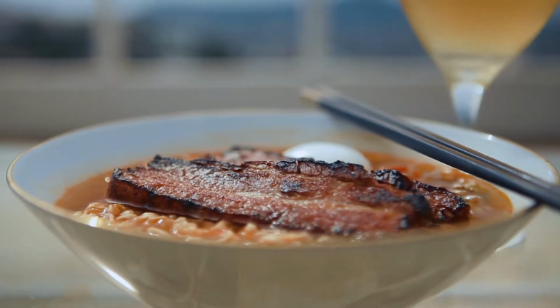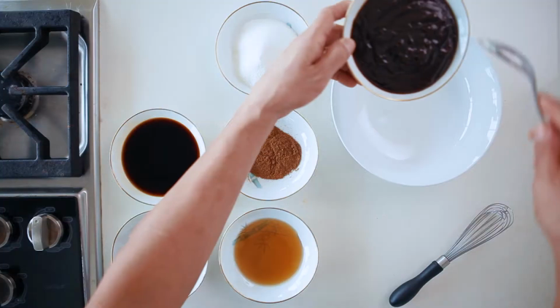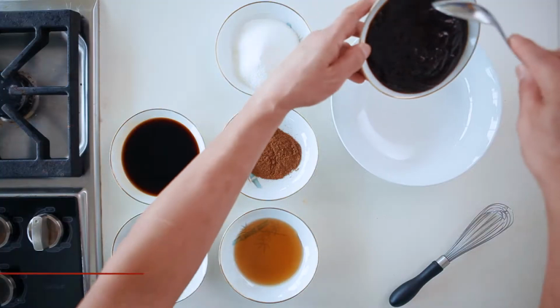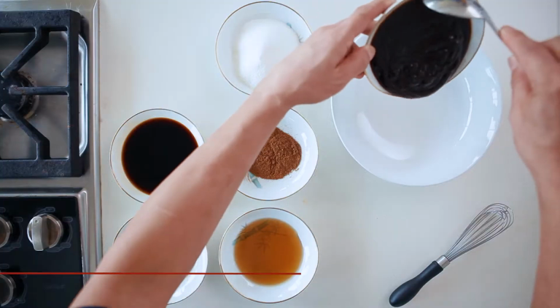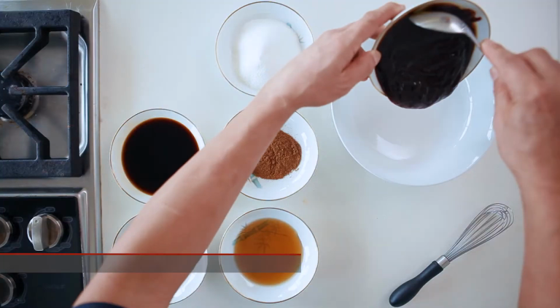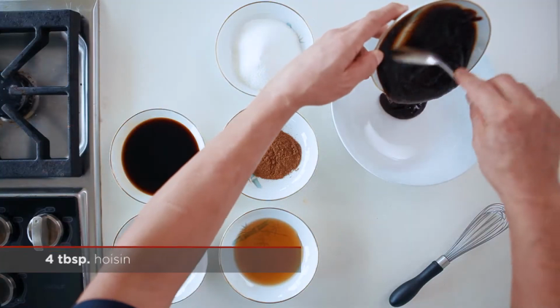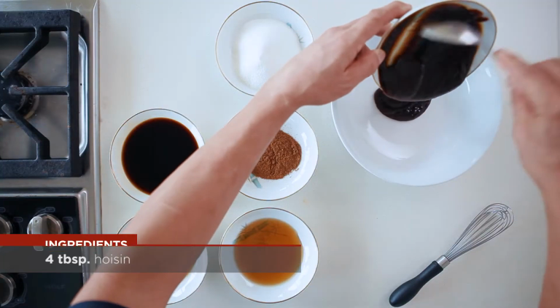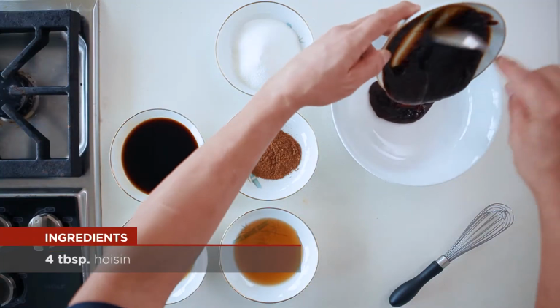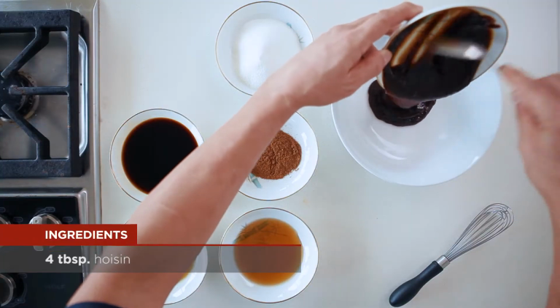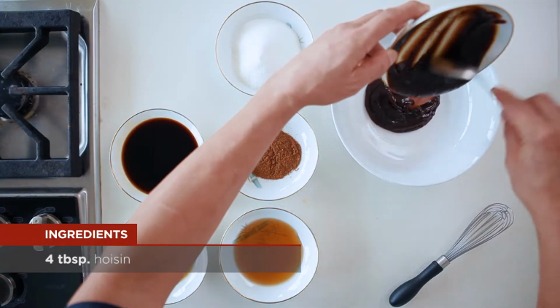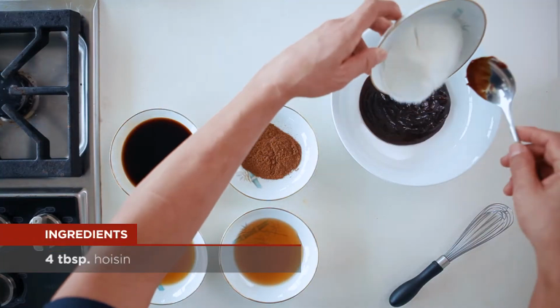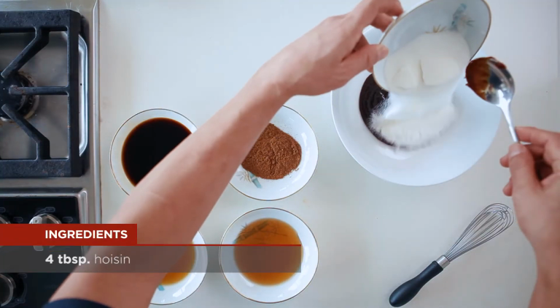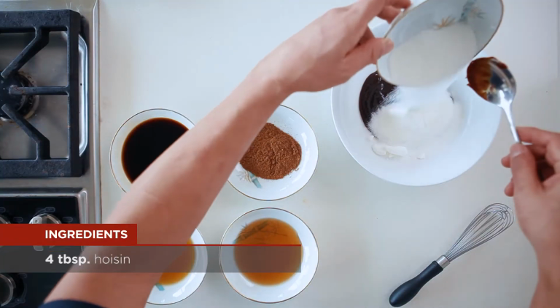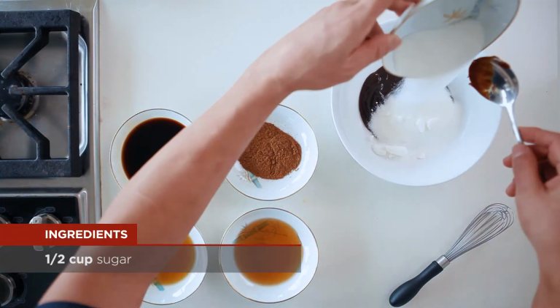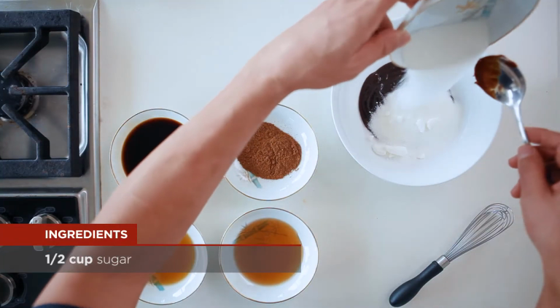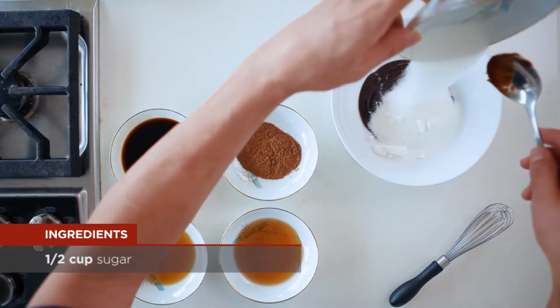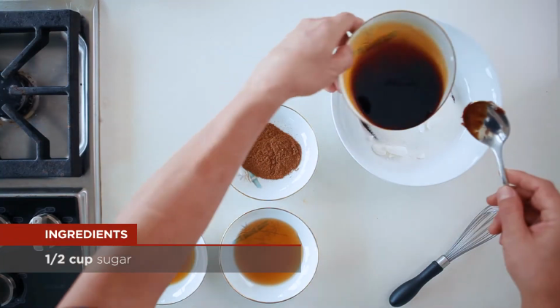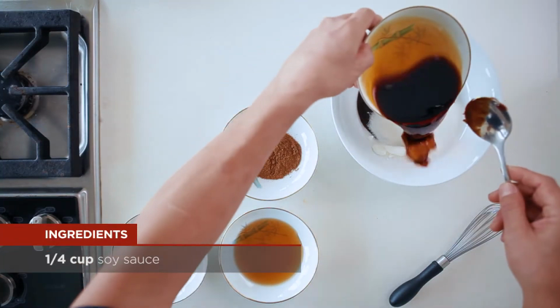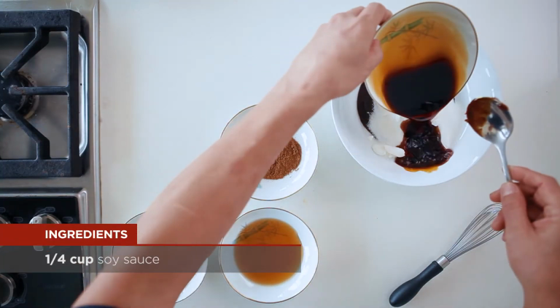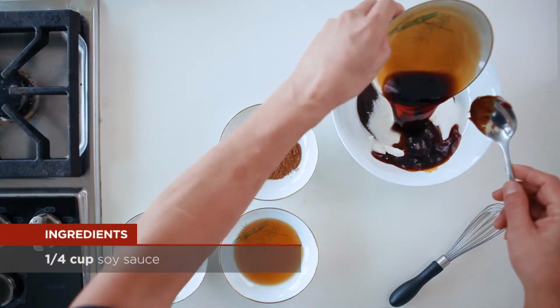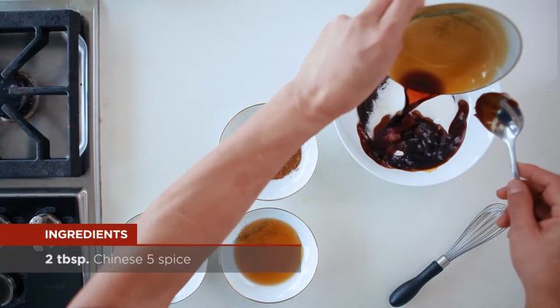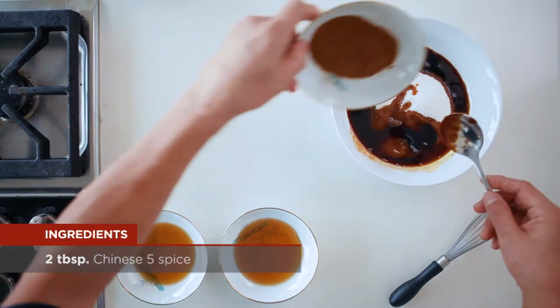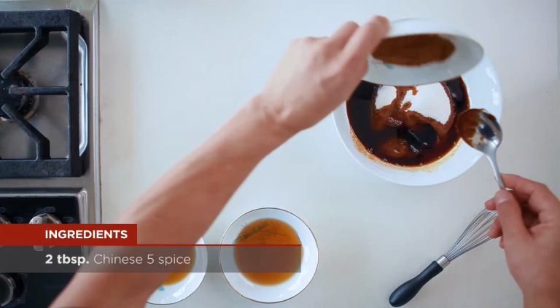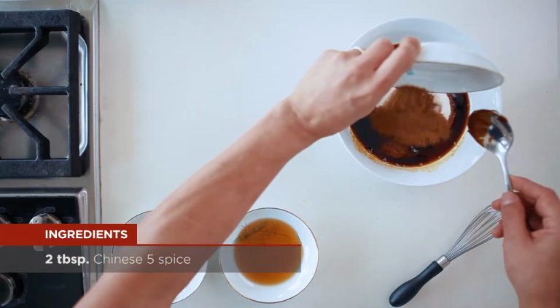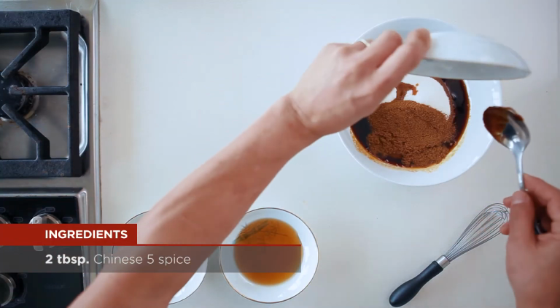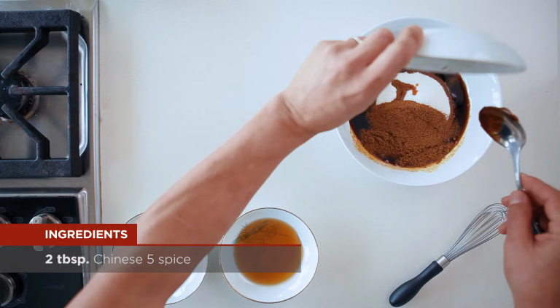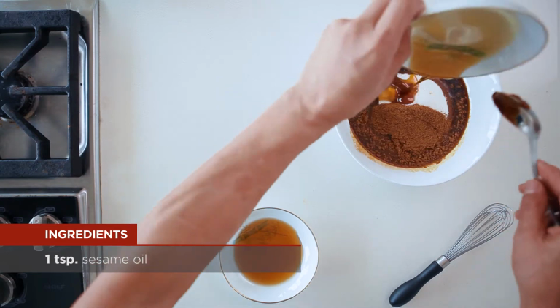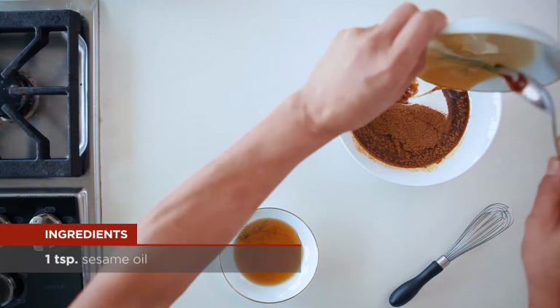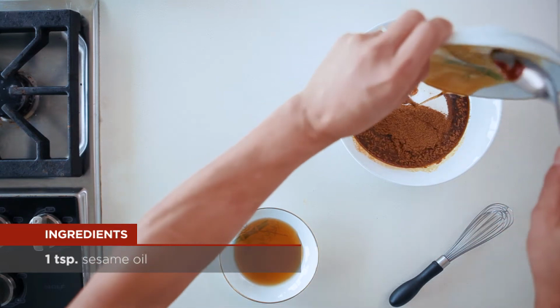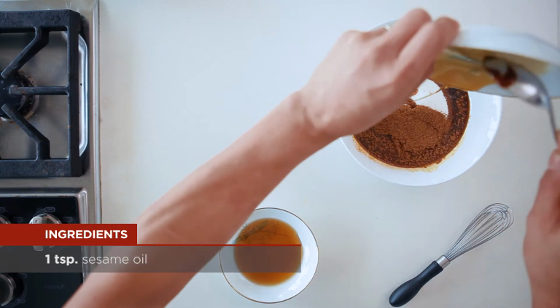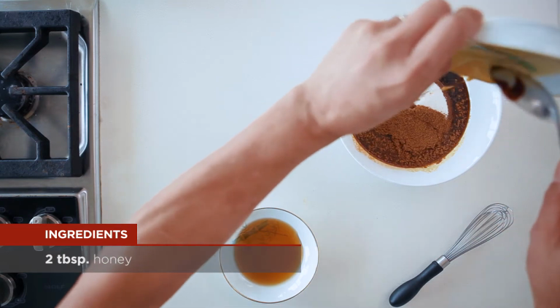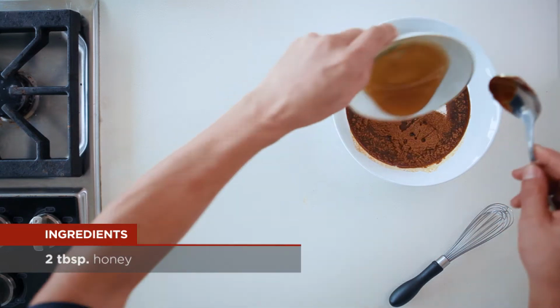In a small bowl combine hoisin, sugar, soy sauce, Chinese five spice, sesame oil and honey.